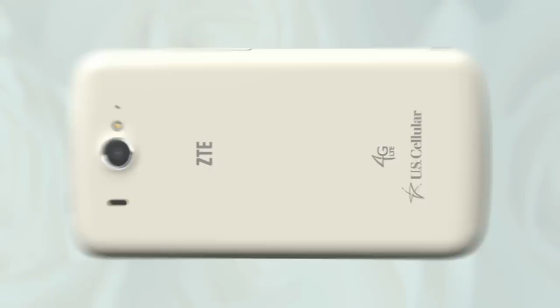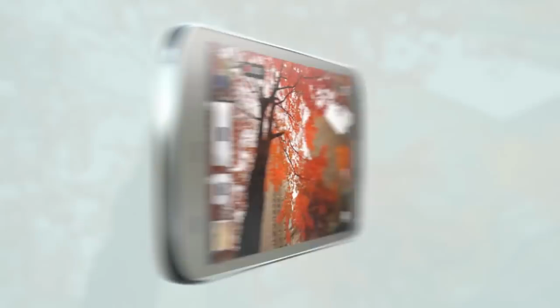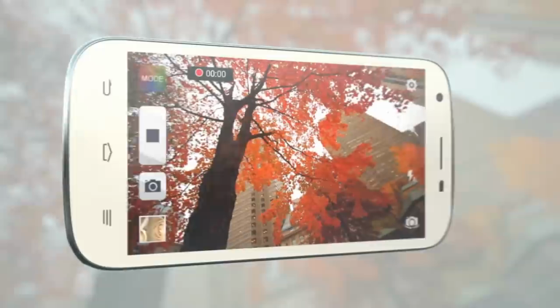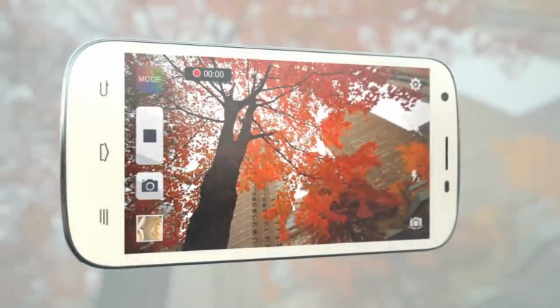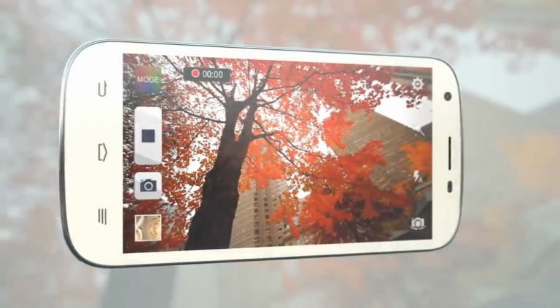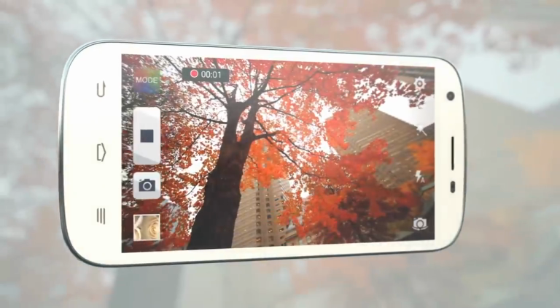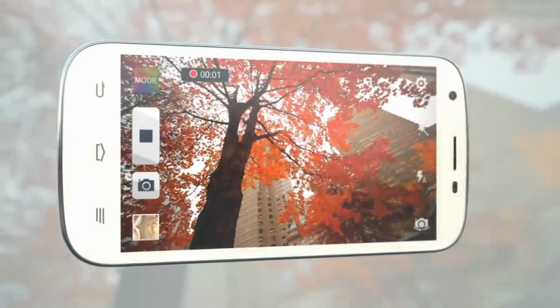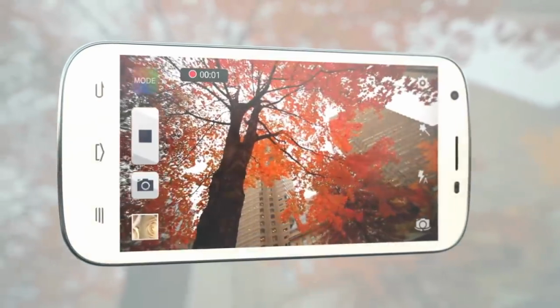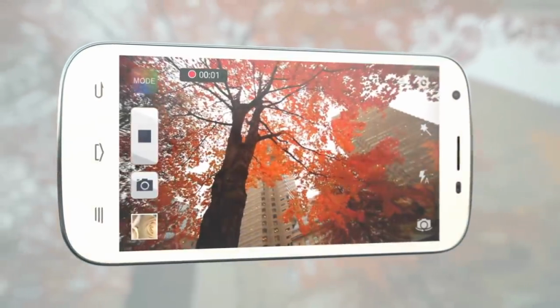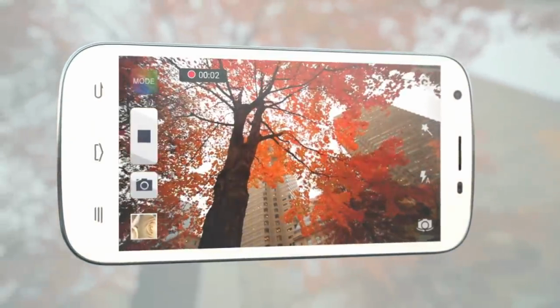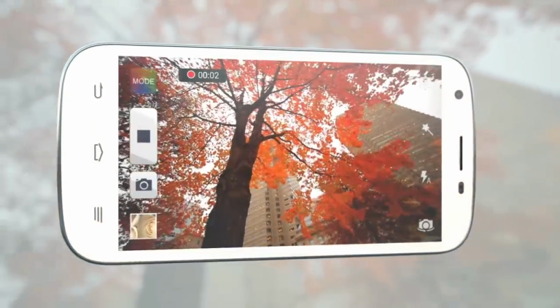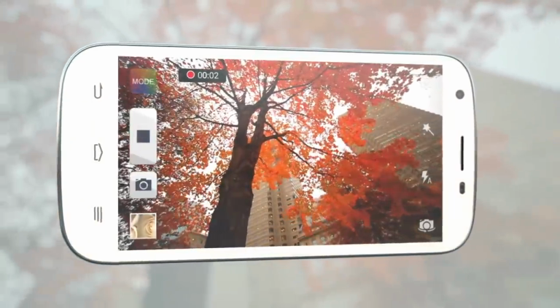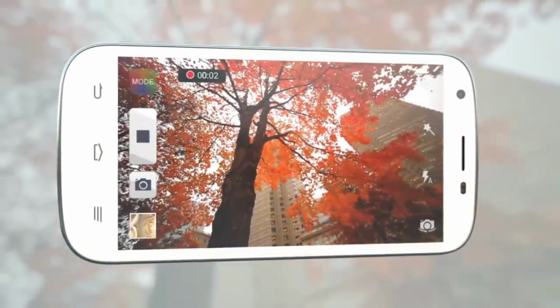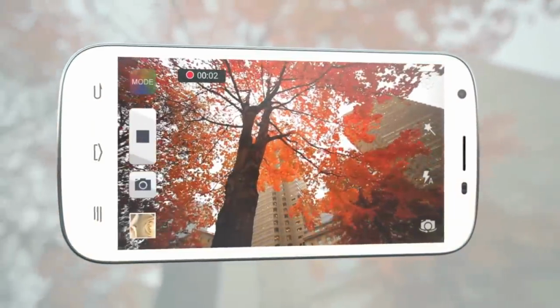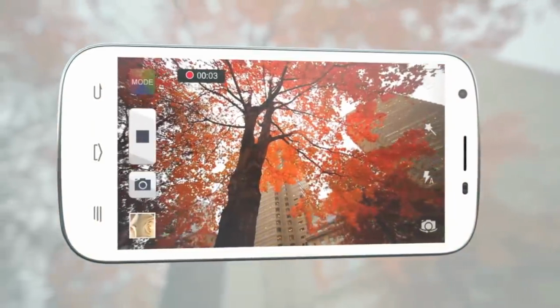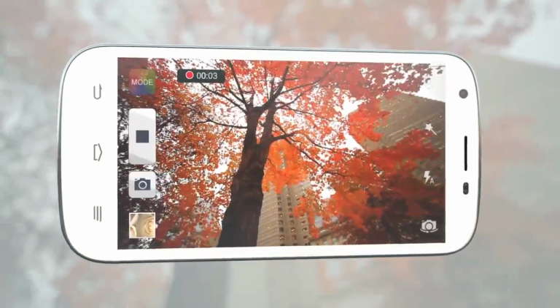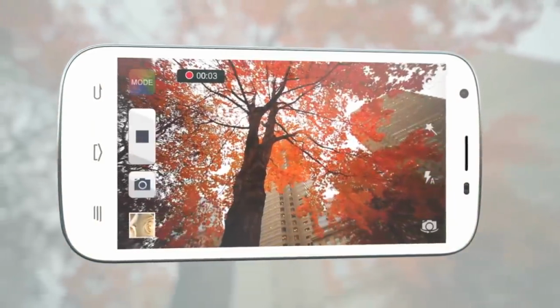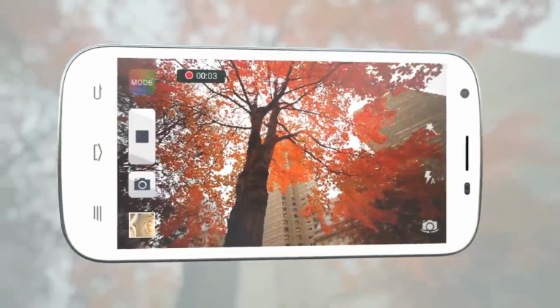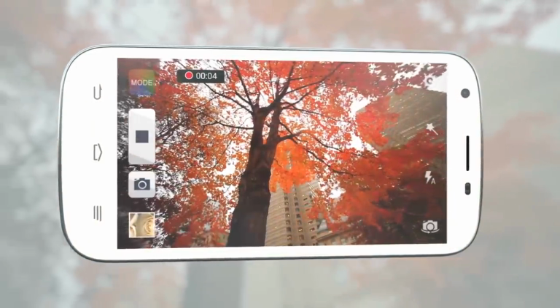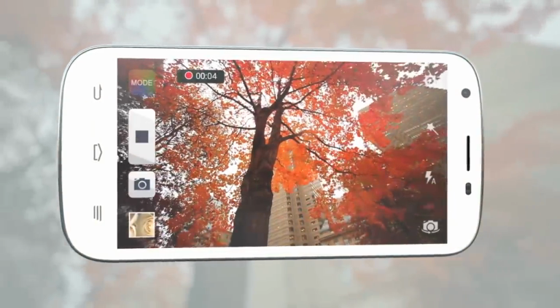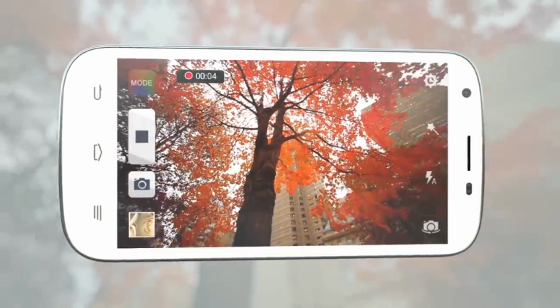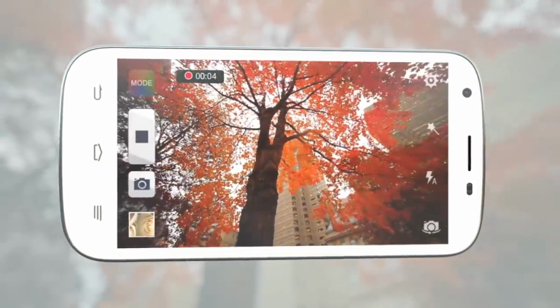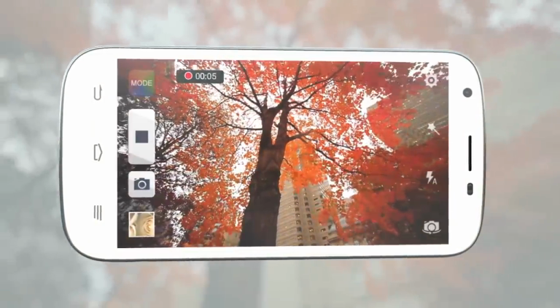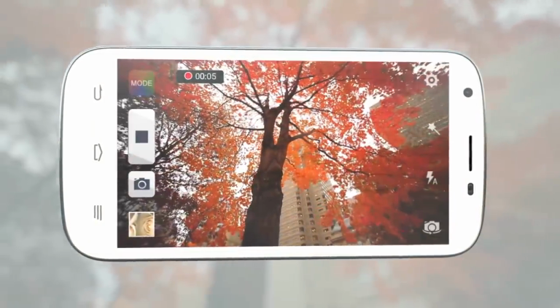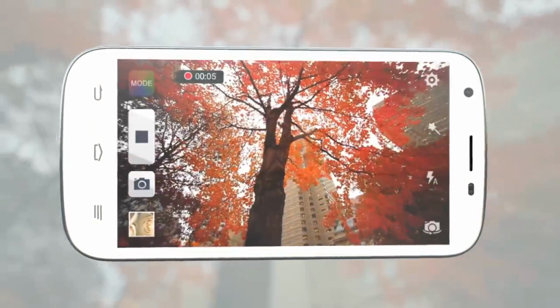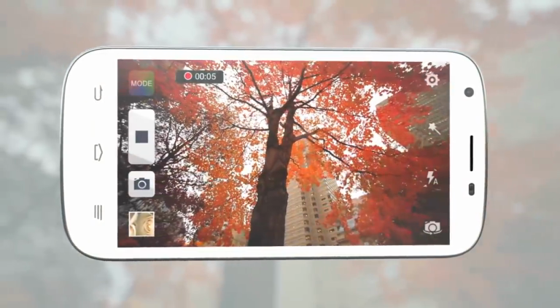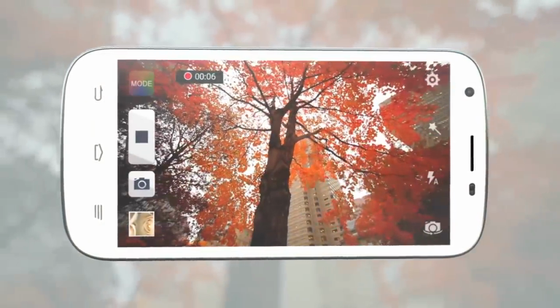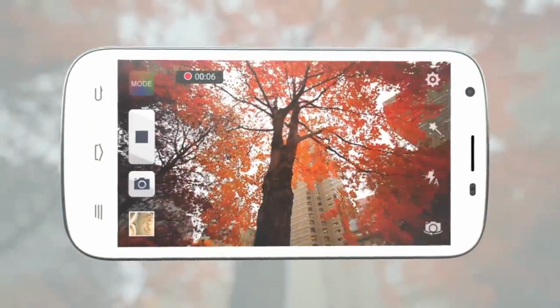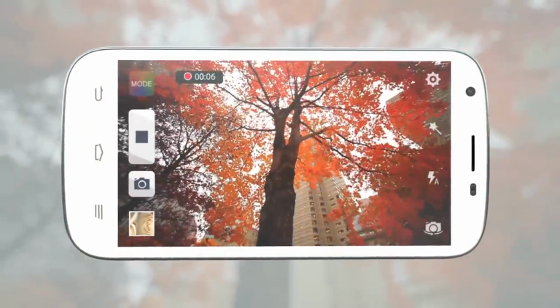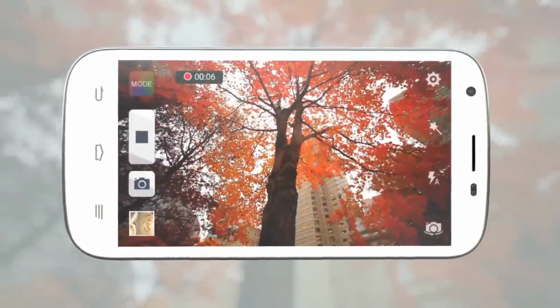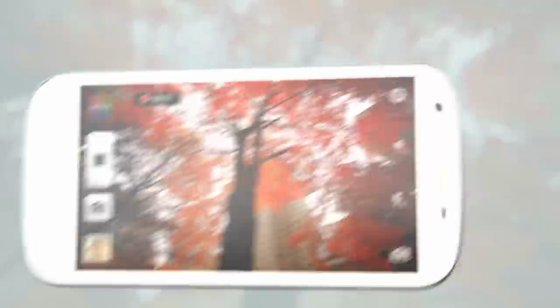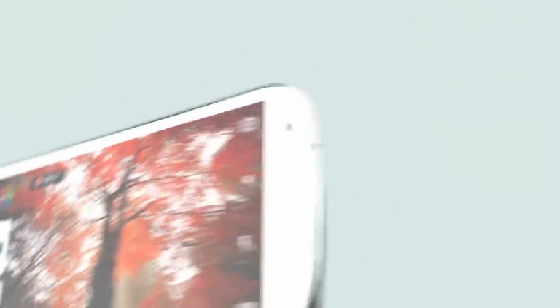Need to record video? No problem. The ZTE Imperial 2 shoots 720p HD video.